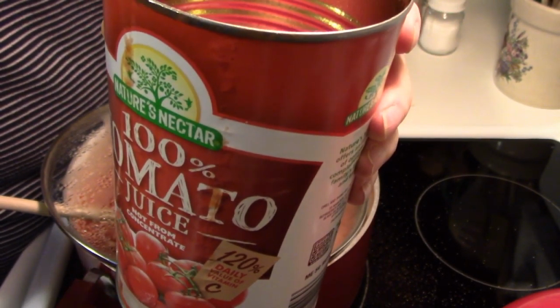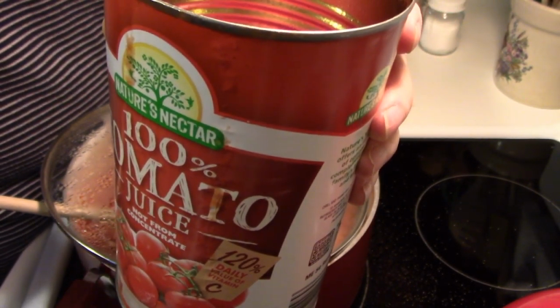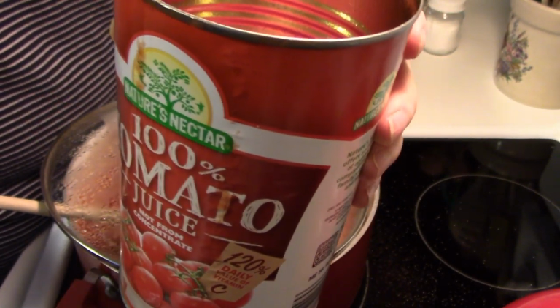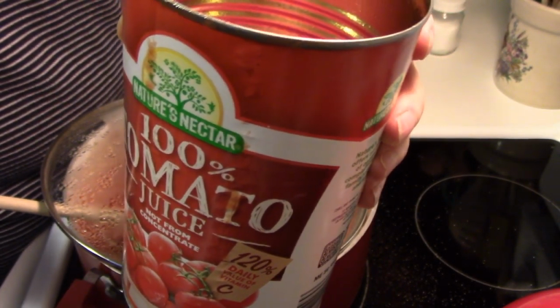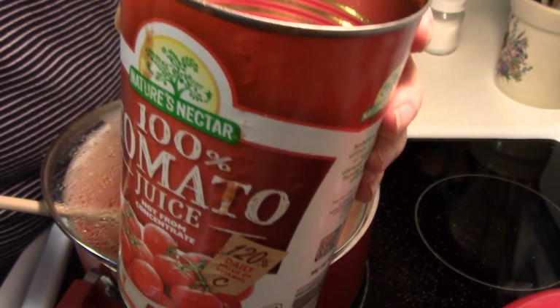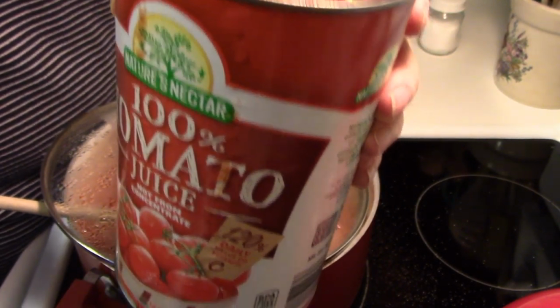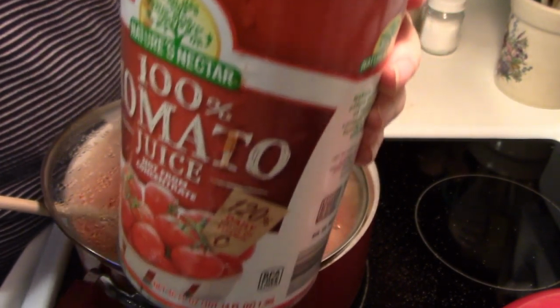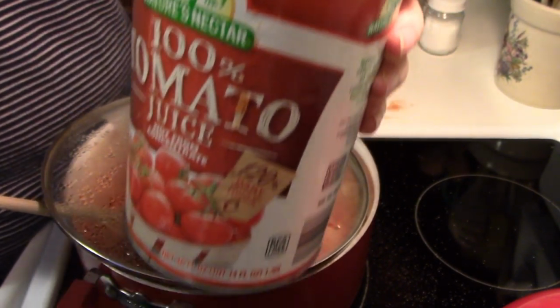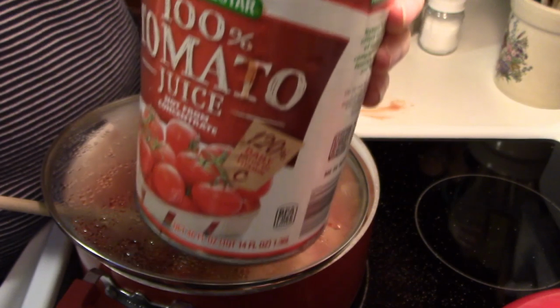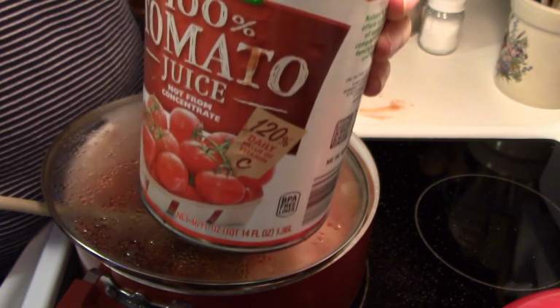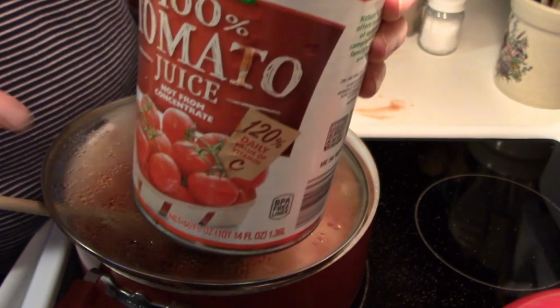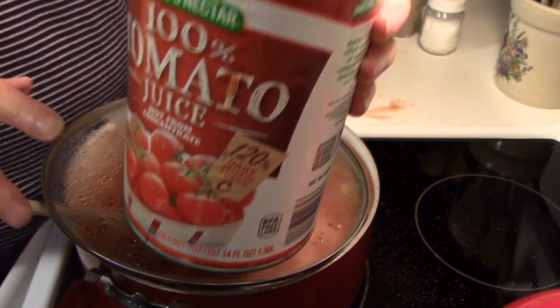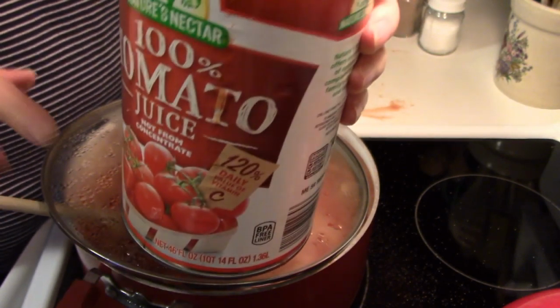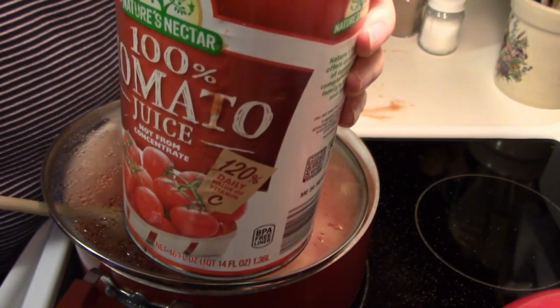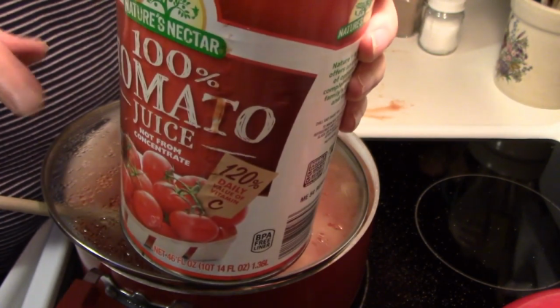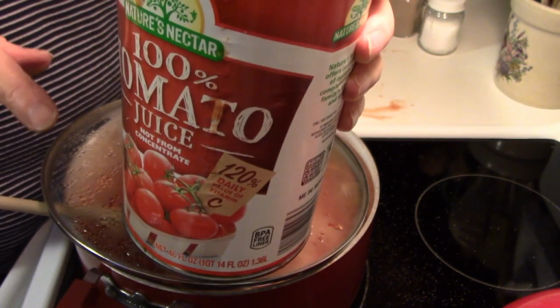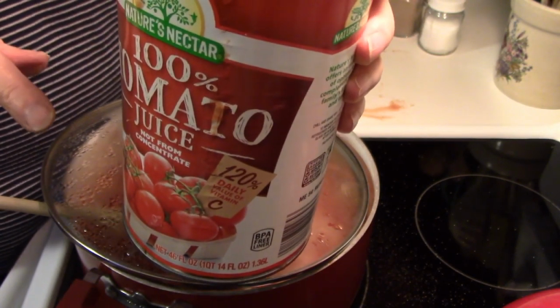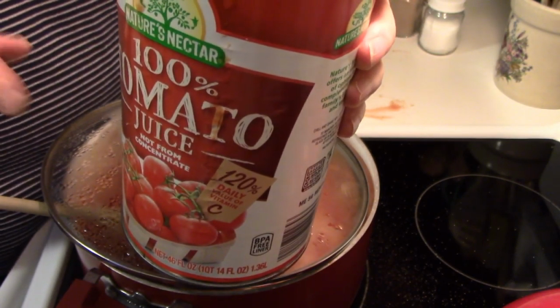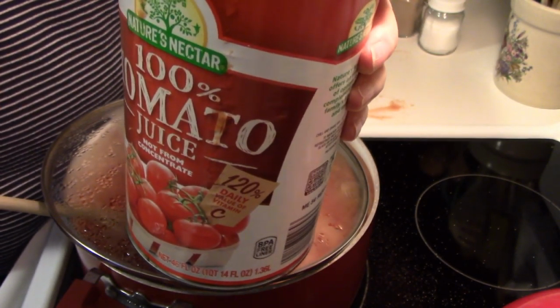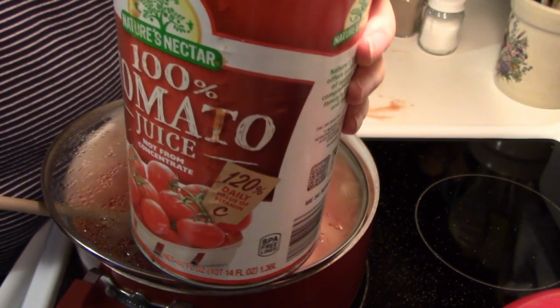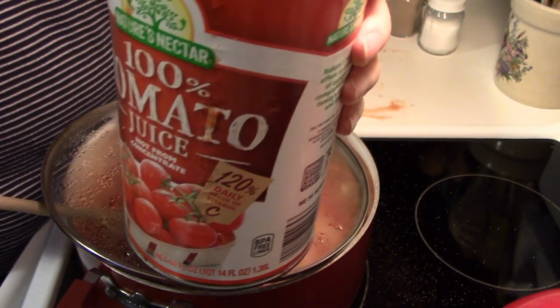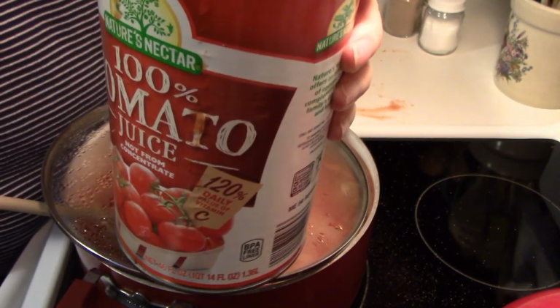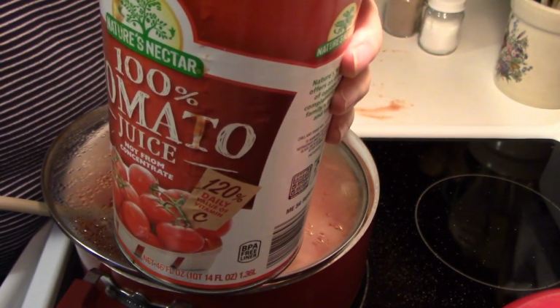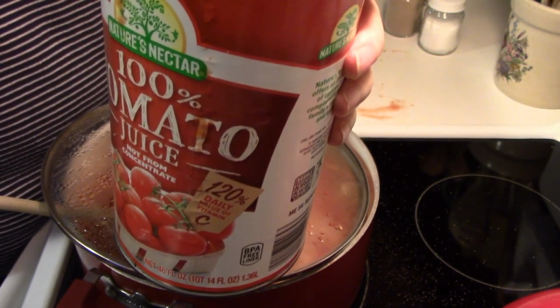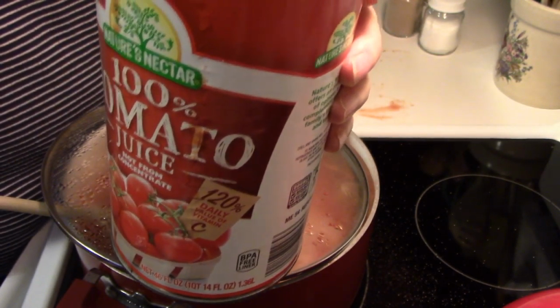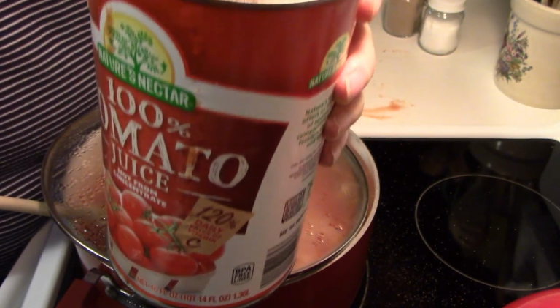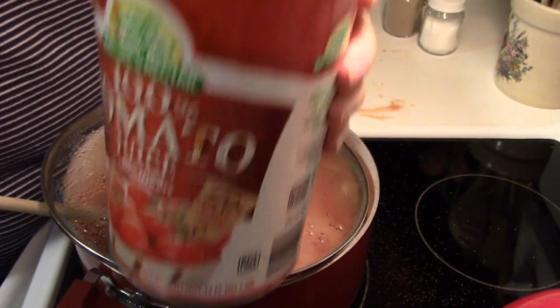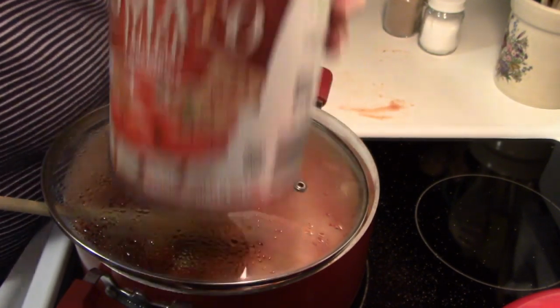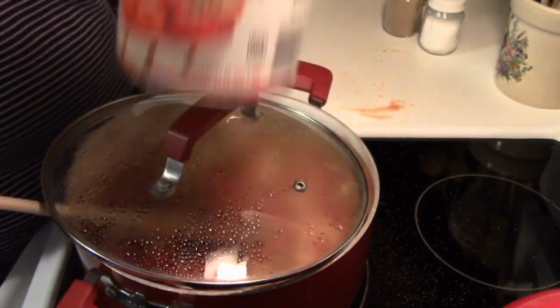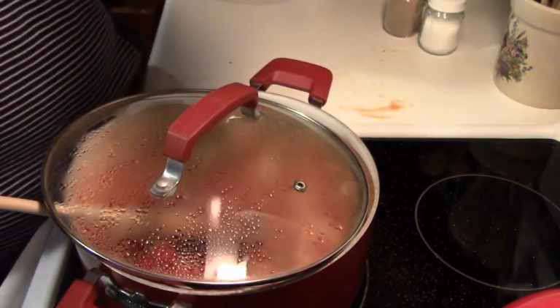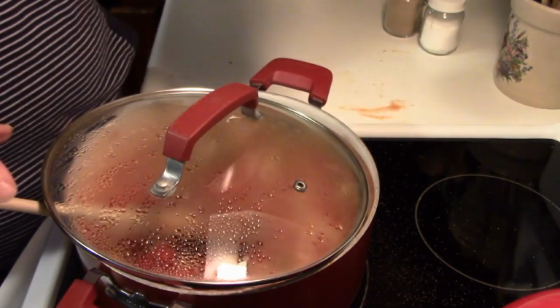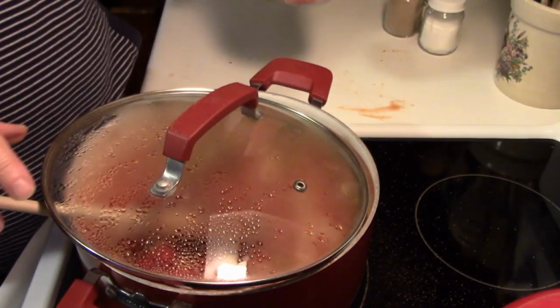Any tomato juice you have left, depending on your quantity of goulash, just put it in a covered container in your refrigerator. You can drink it, use it in other dishes, or freeze it.